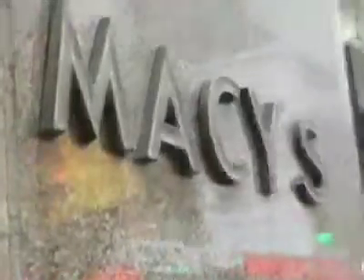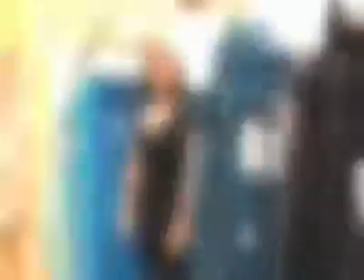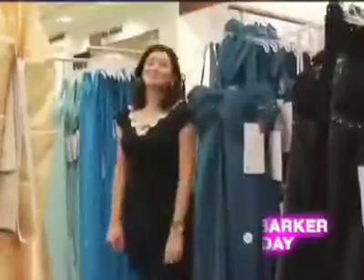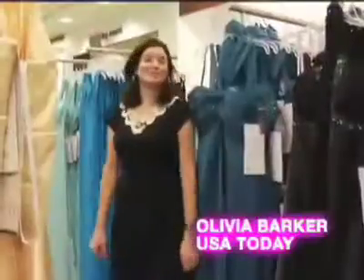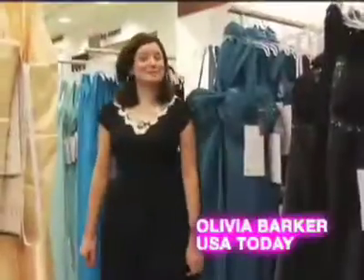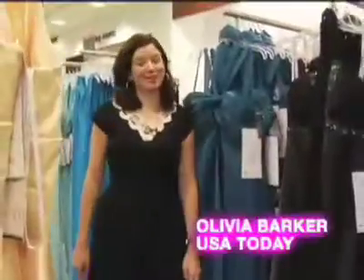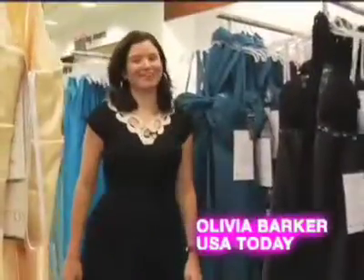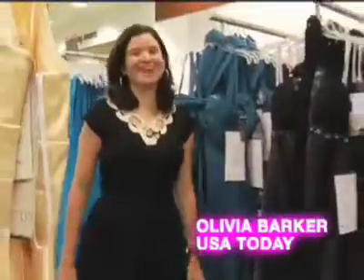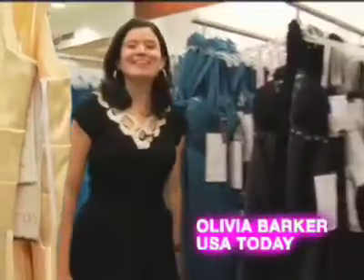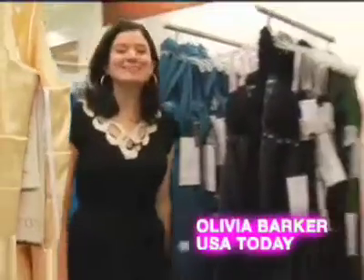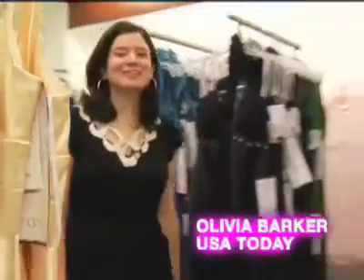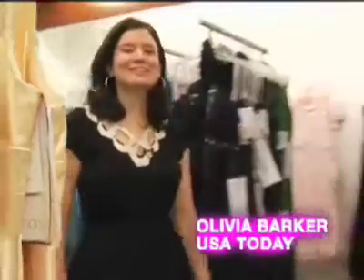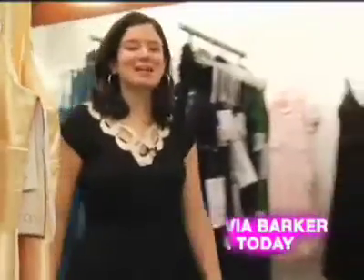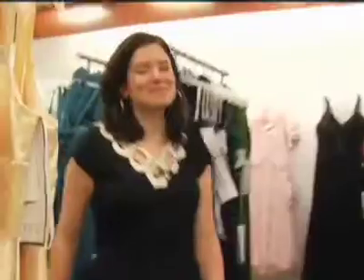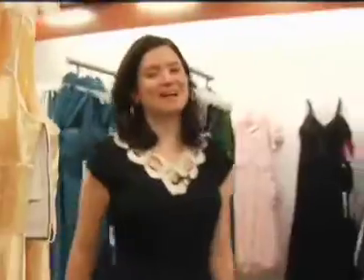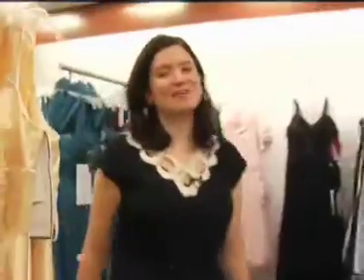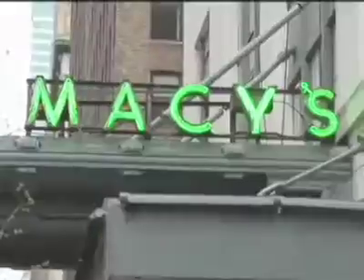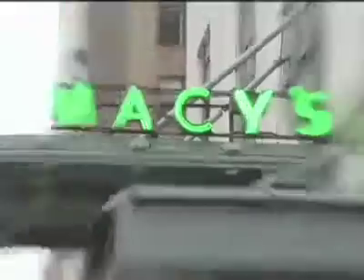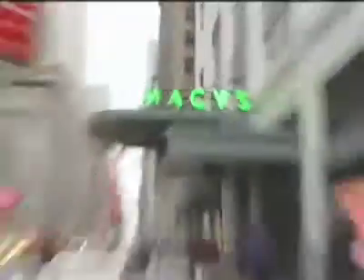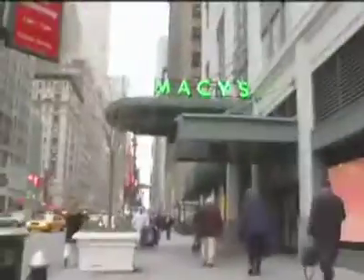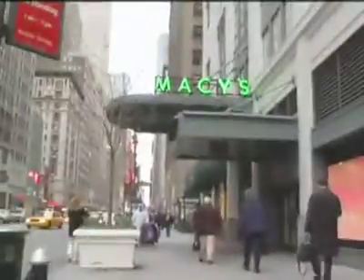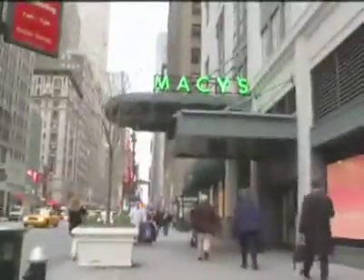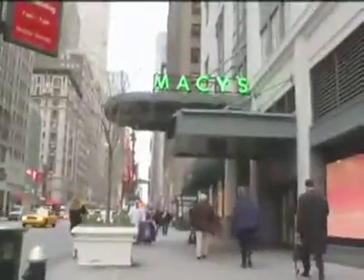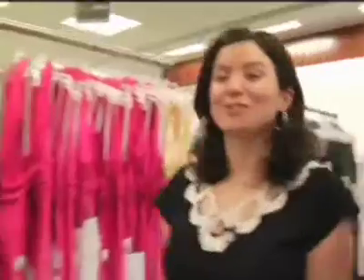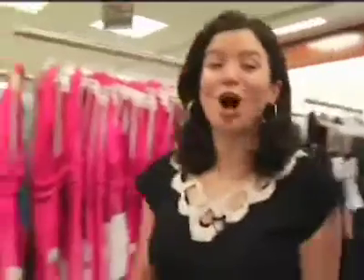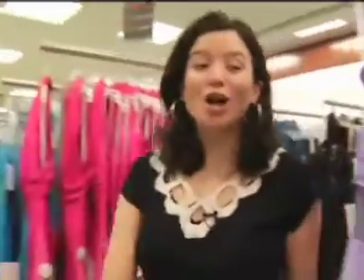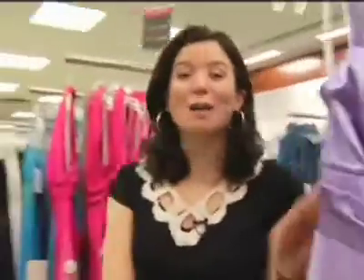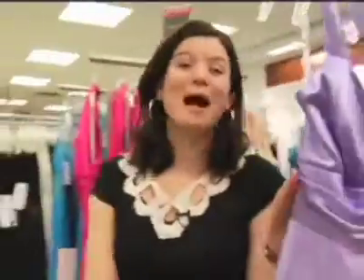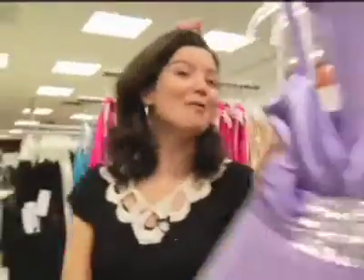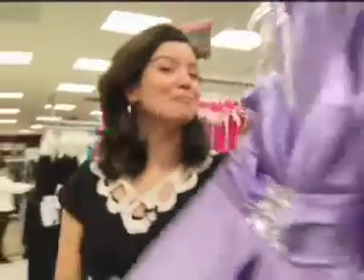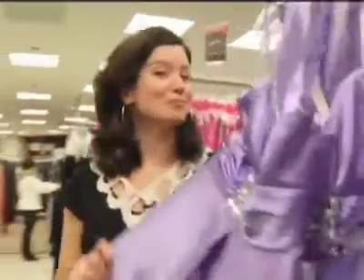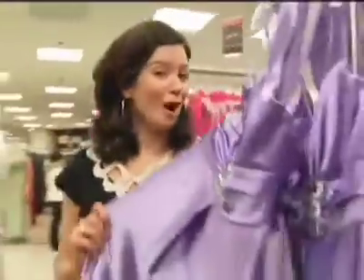I'm Olivia Barker. This week on Celeb Style, we're at Macy's where it's all about prom.